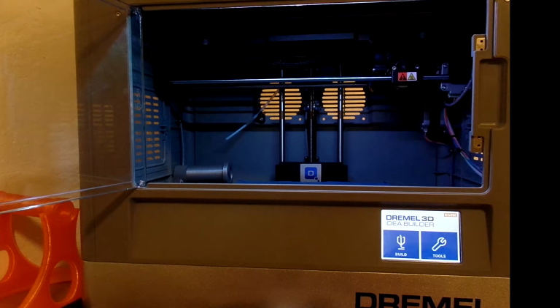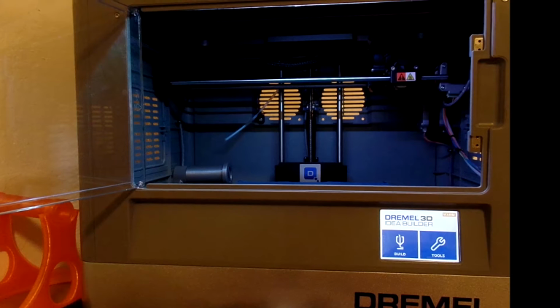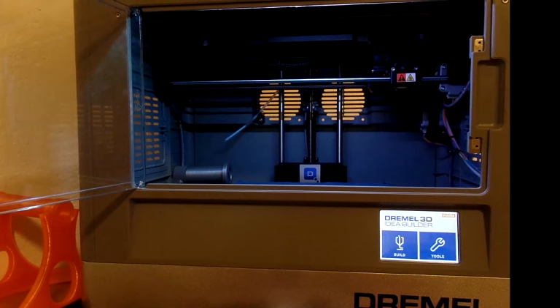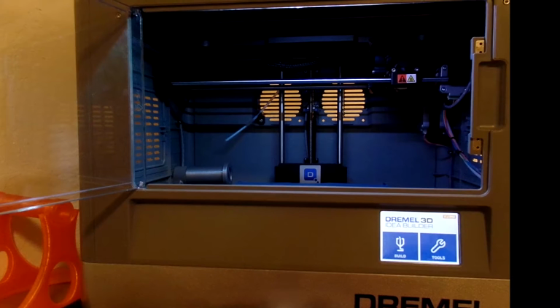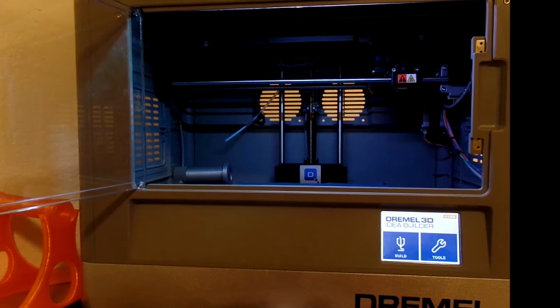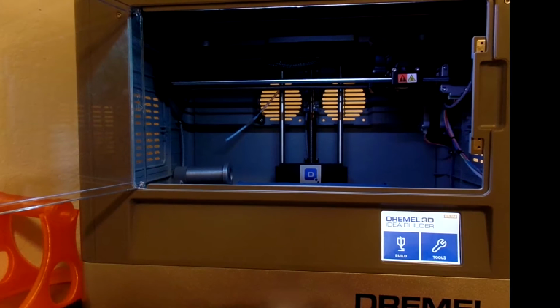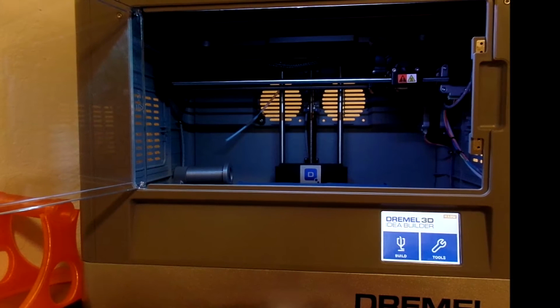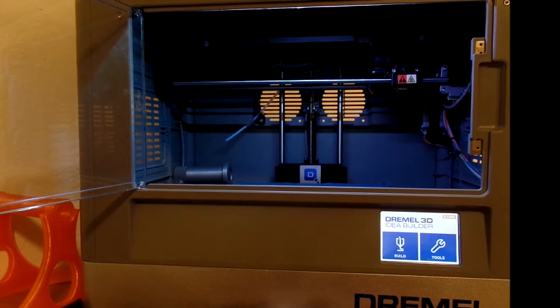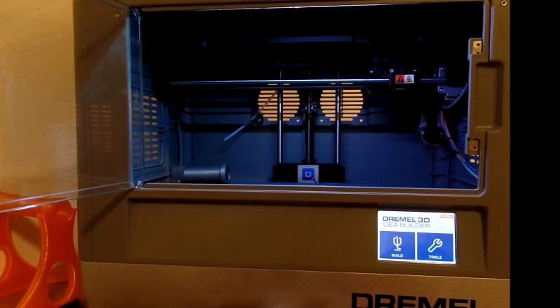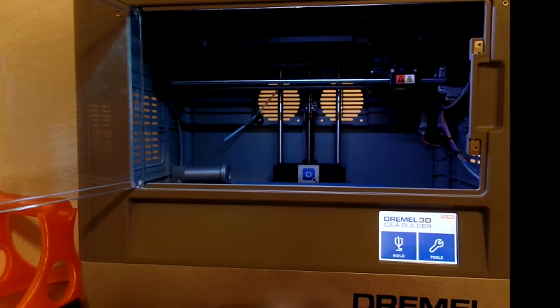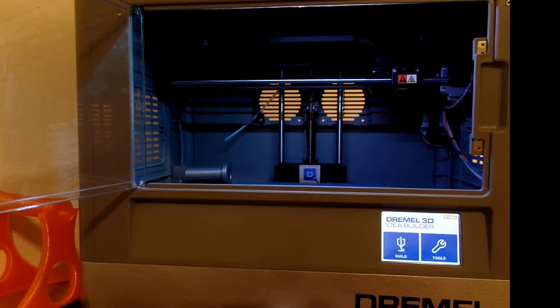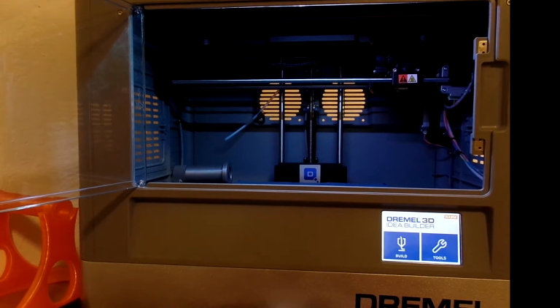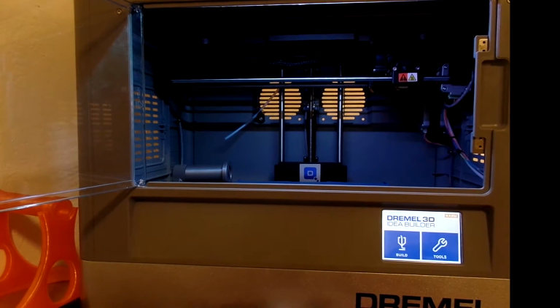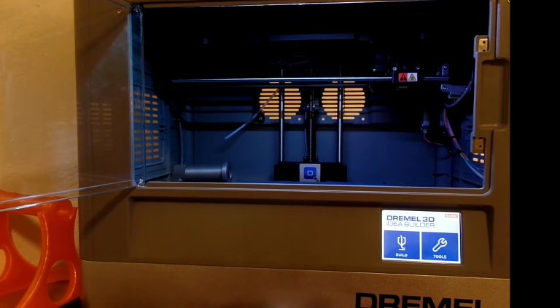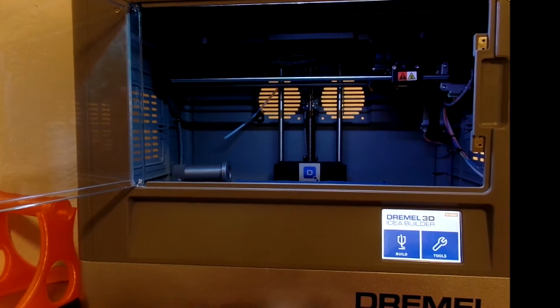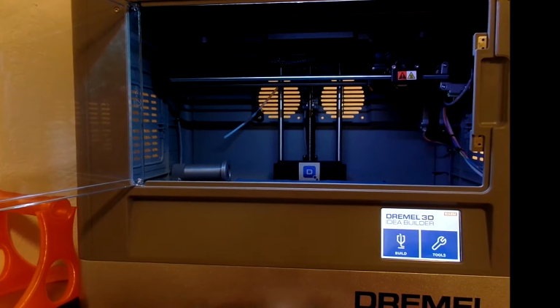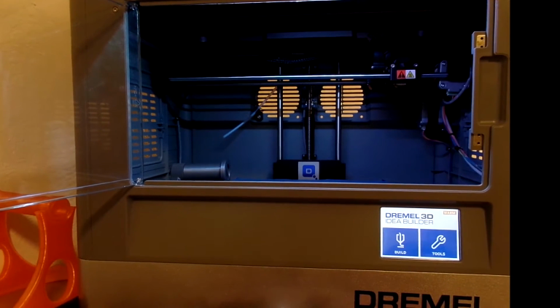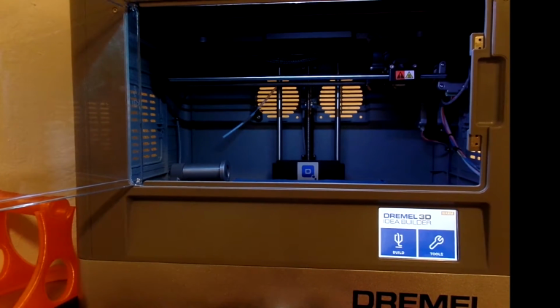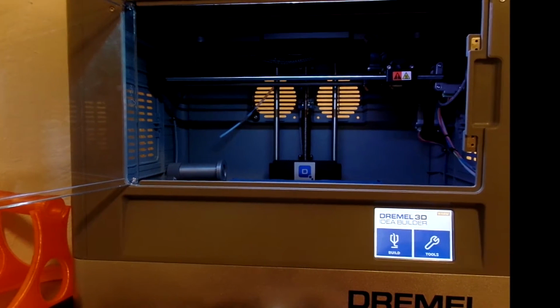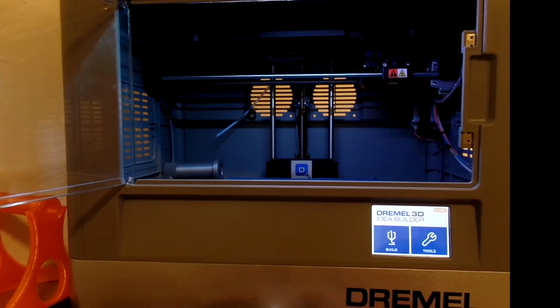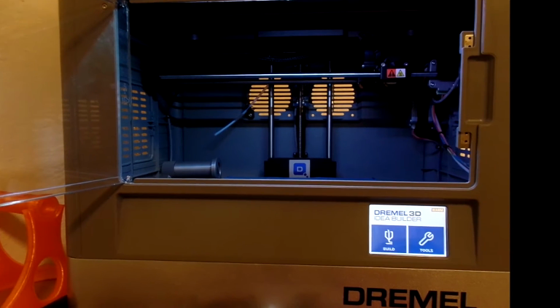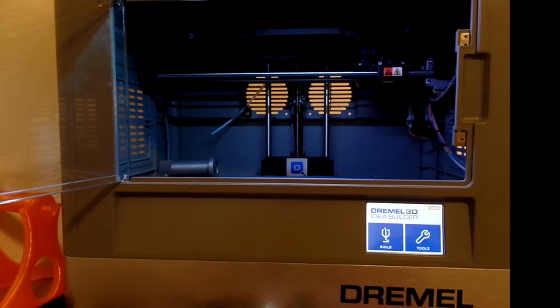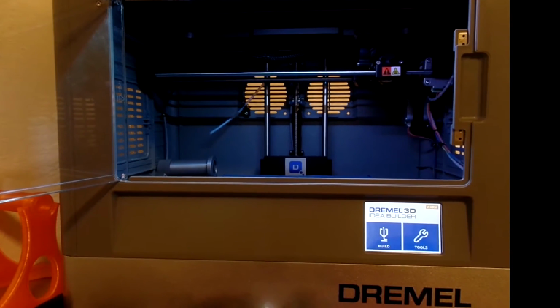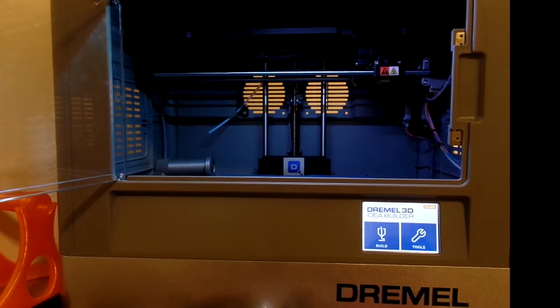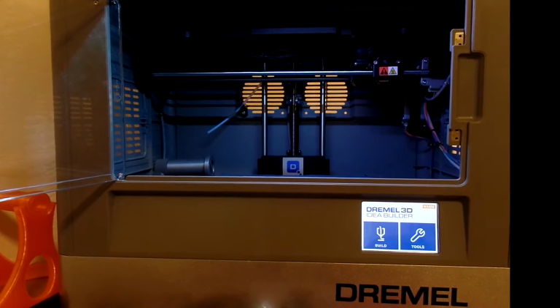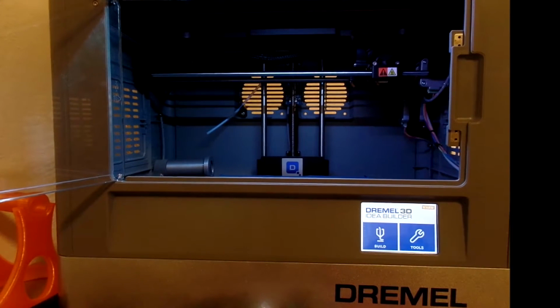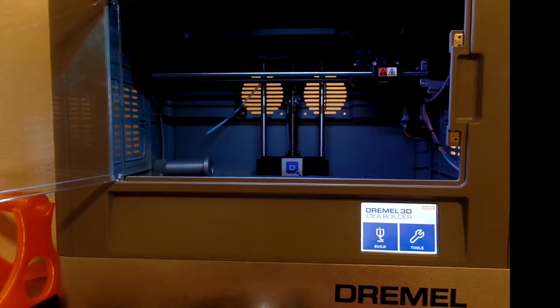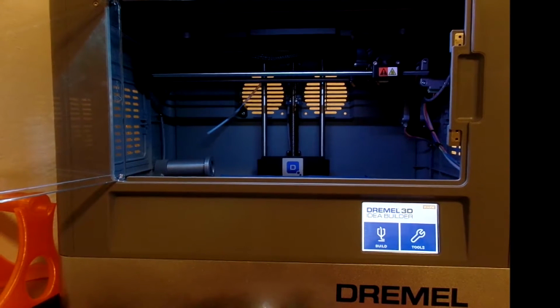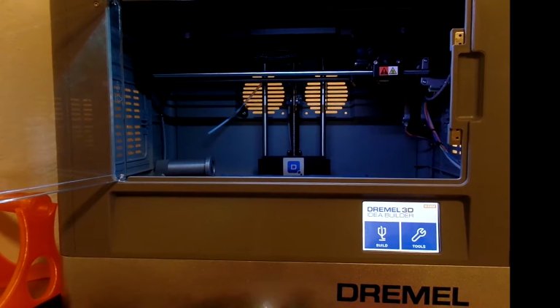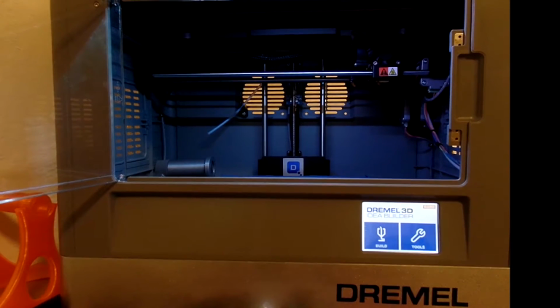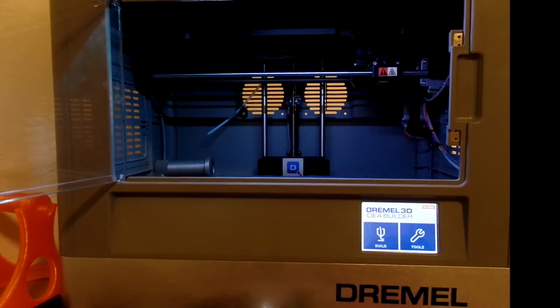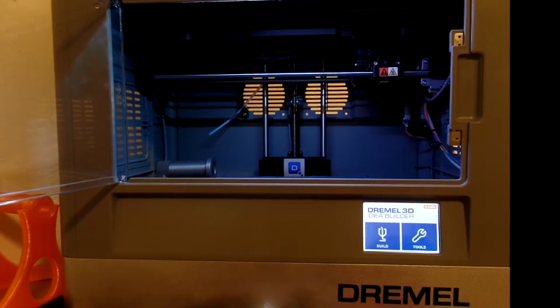Some of the ideas shown in this video may void your Dremel 3D printer warranty.